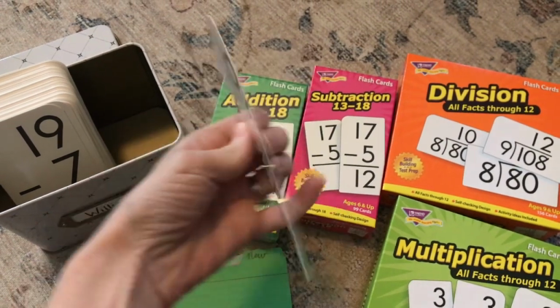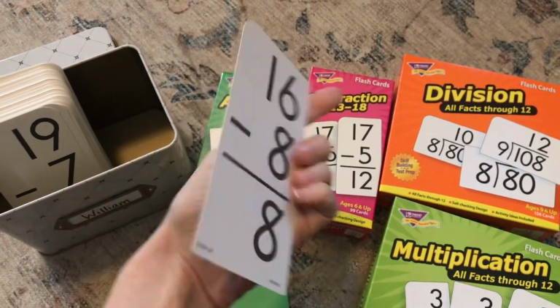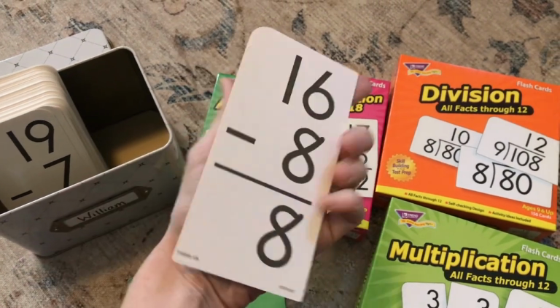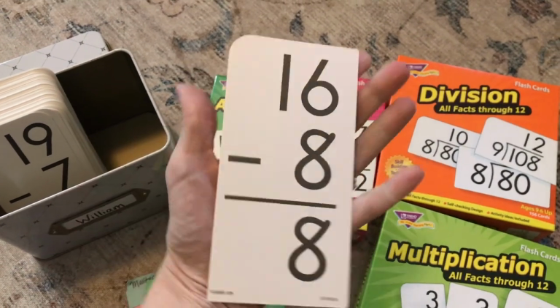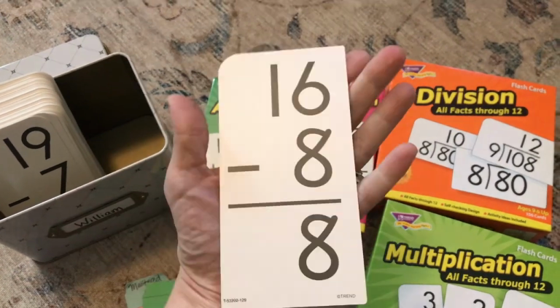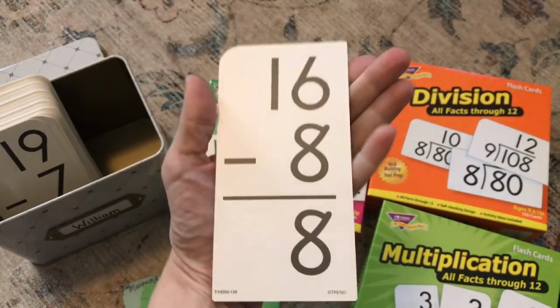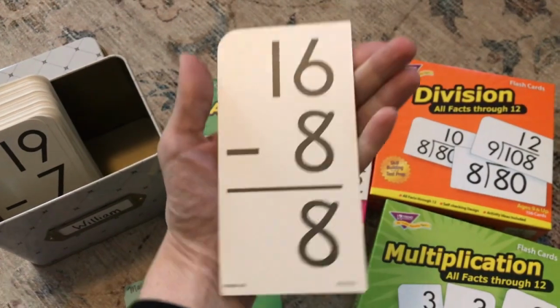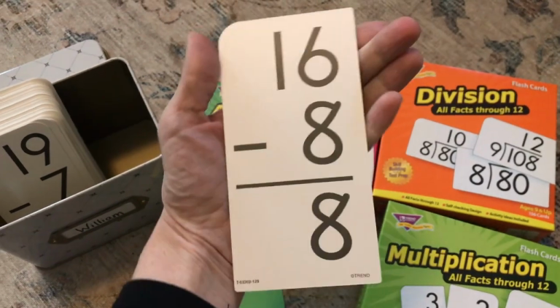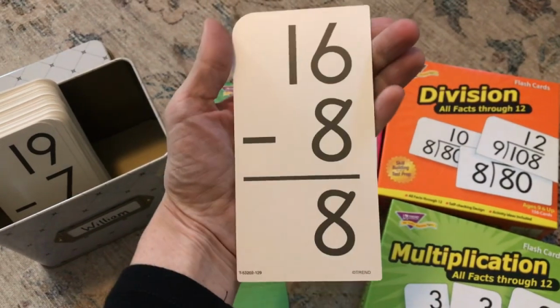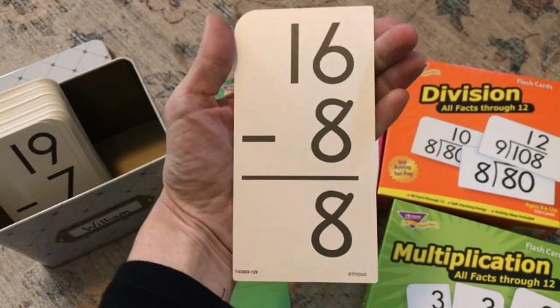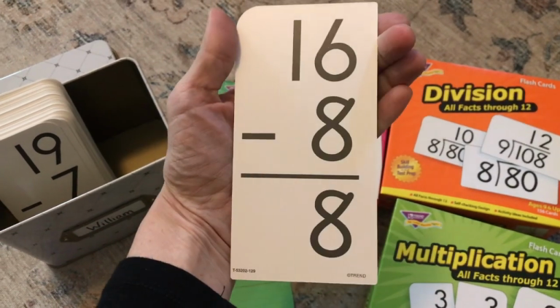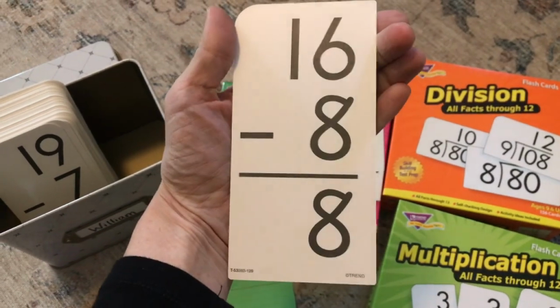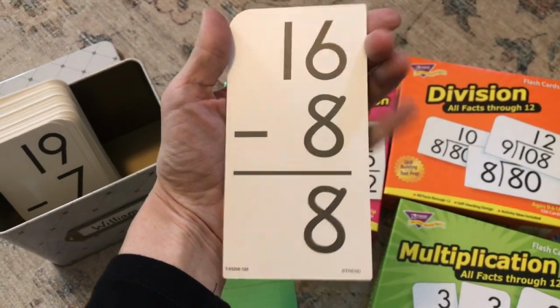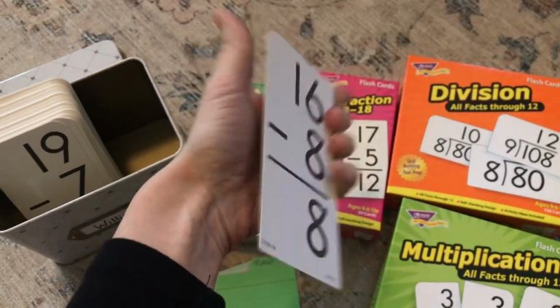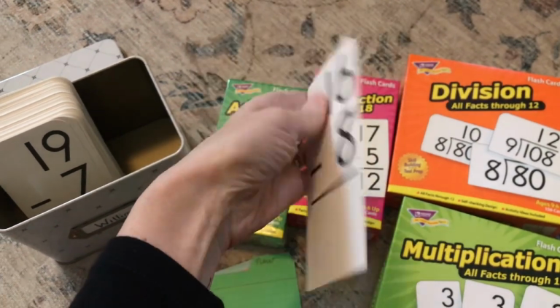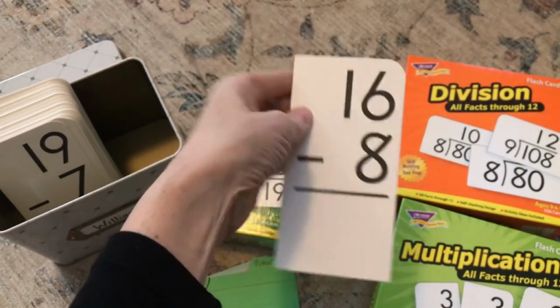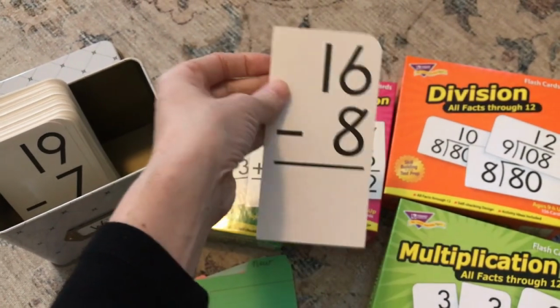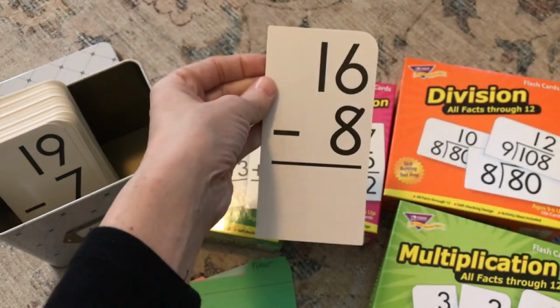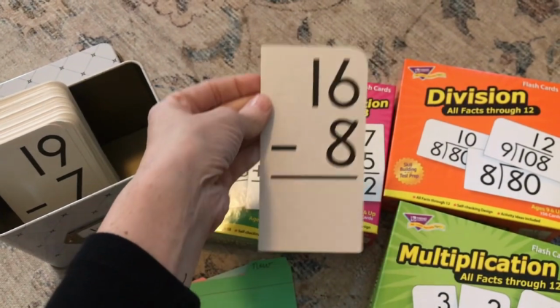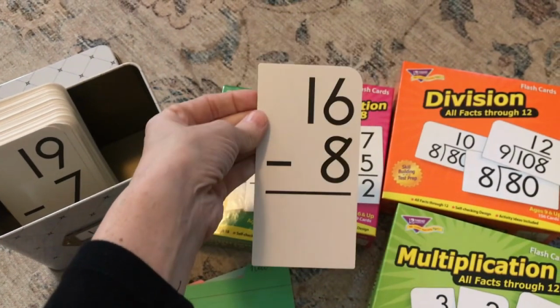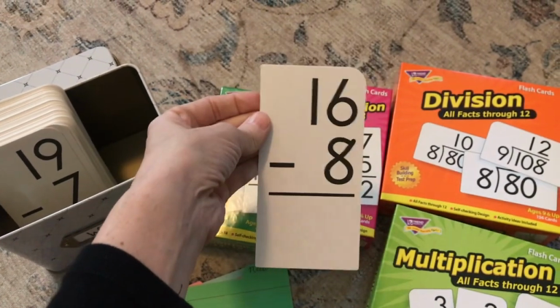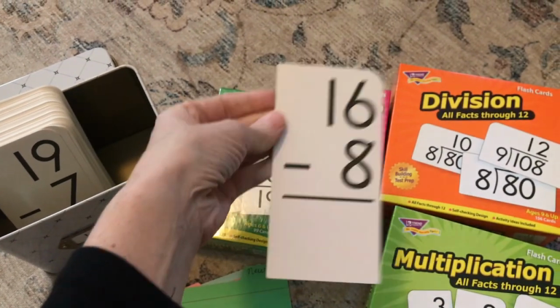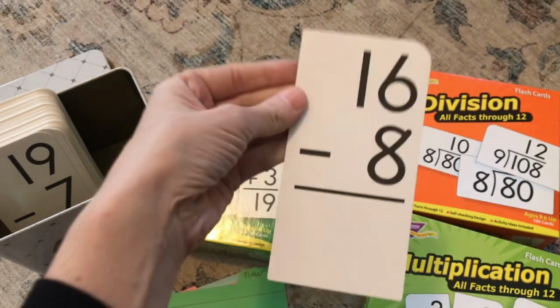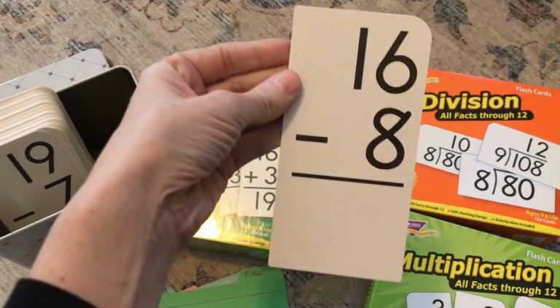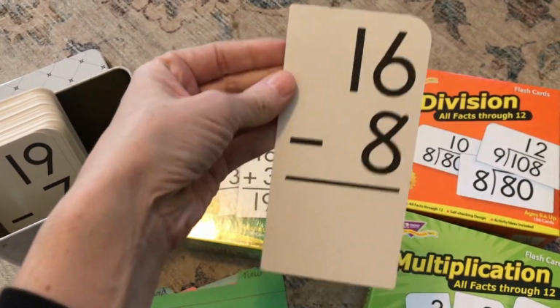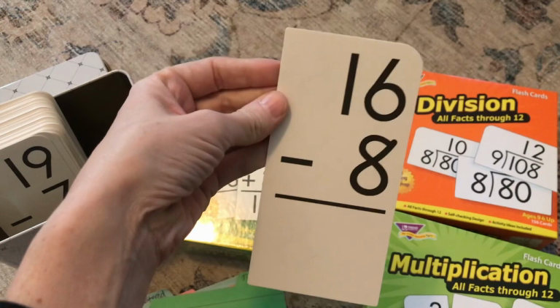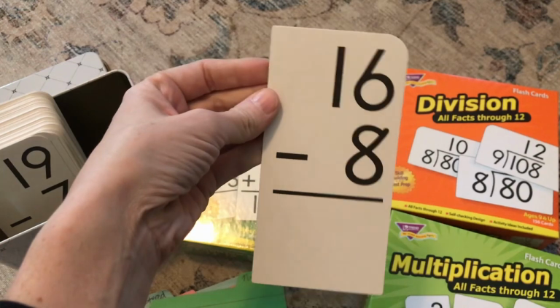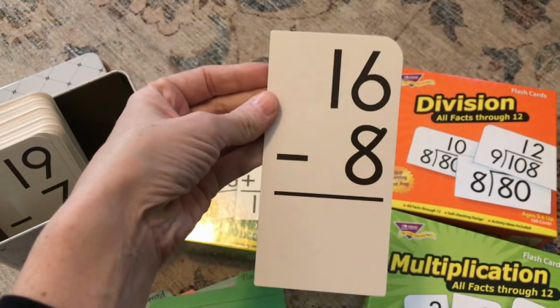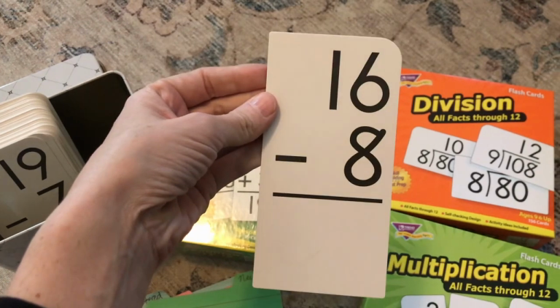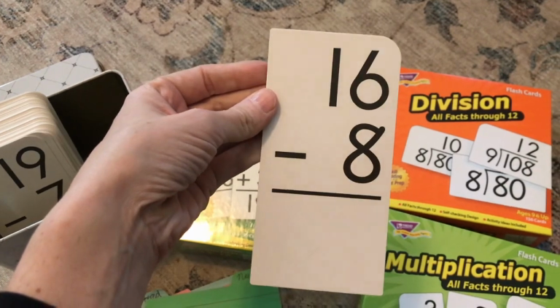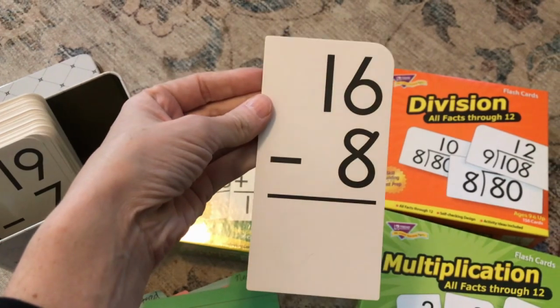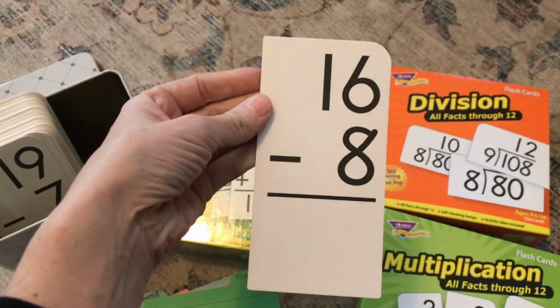They only have one fact — it's very simple, nothing distracting on the front. There's no extra anything.